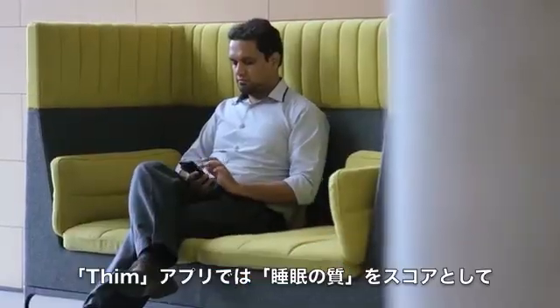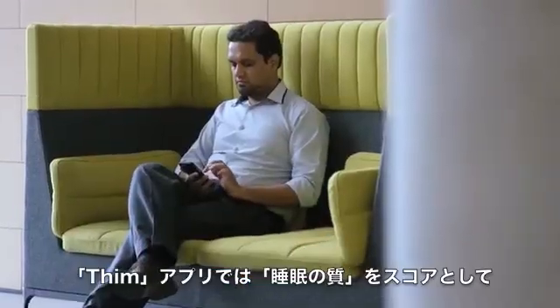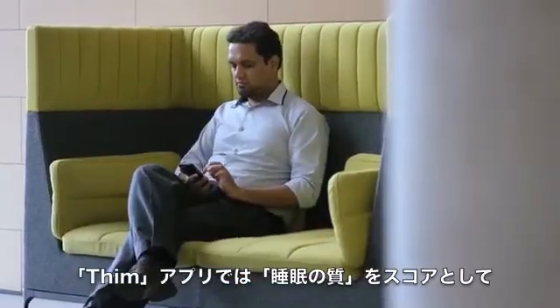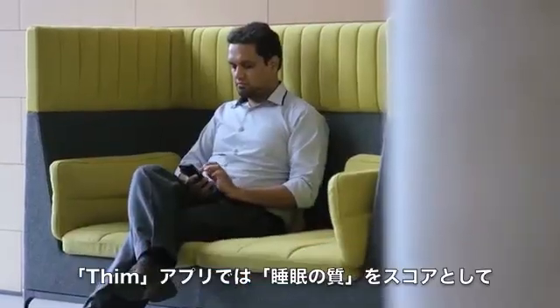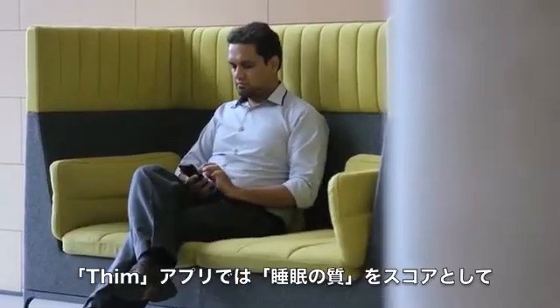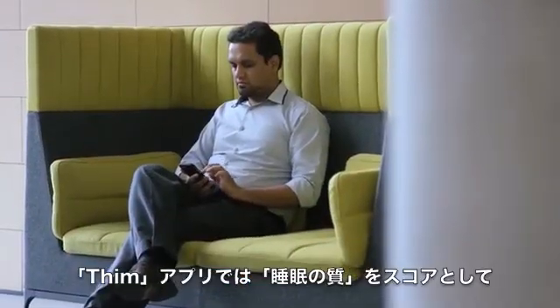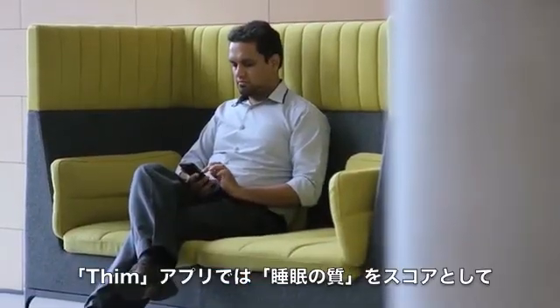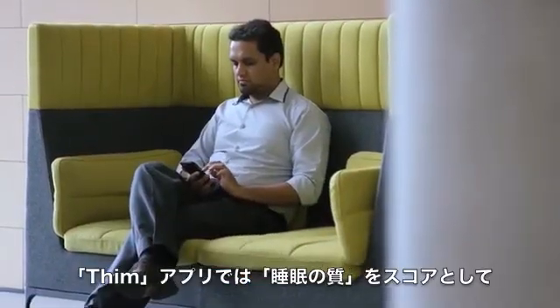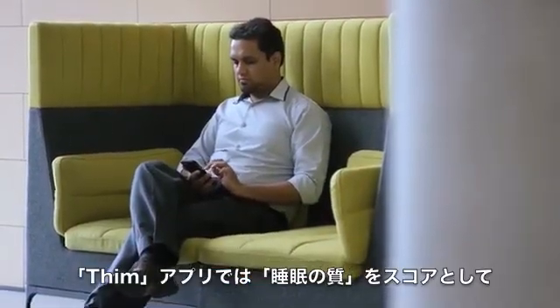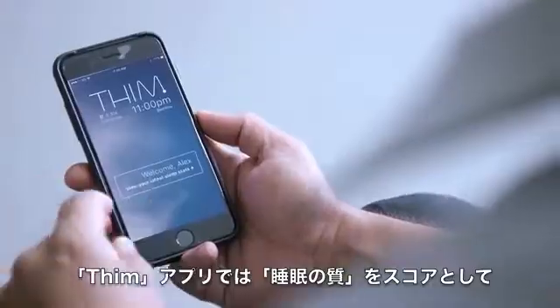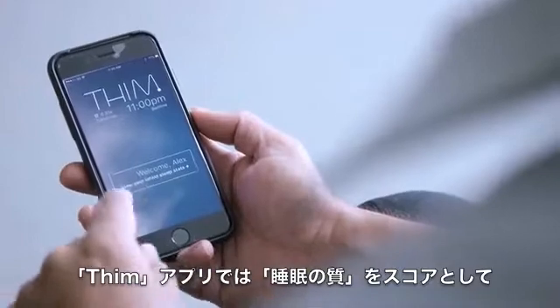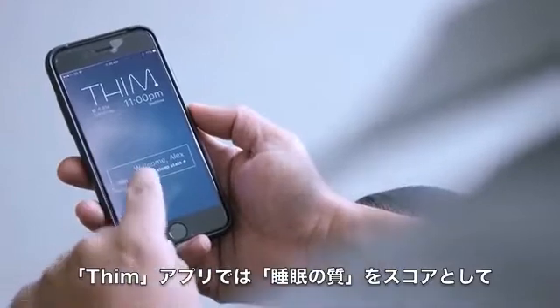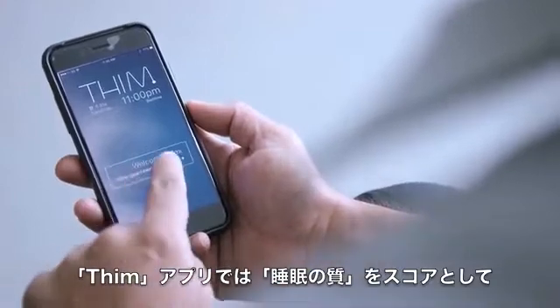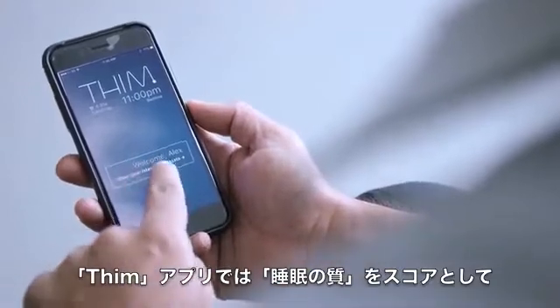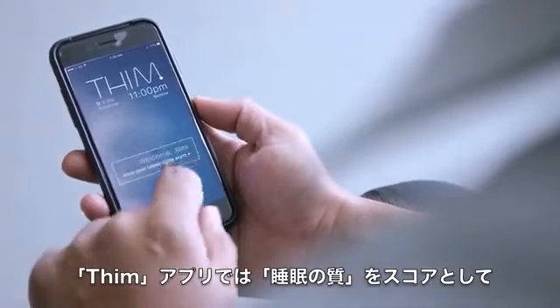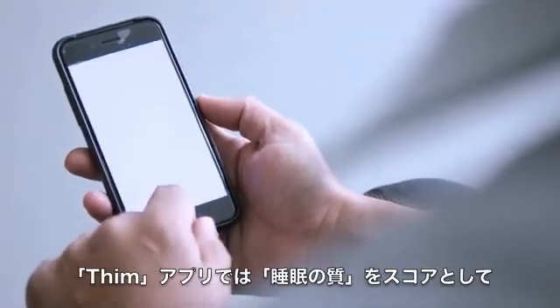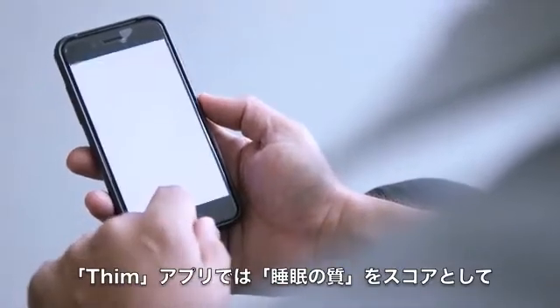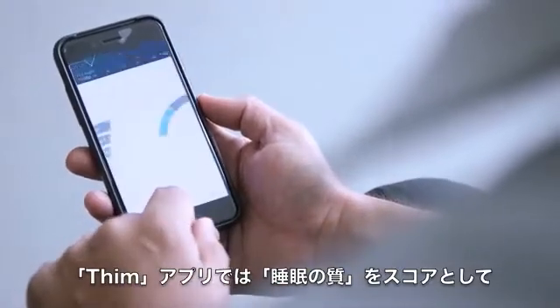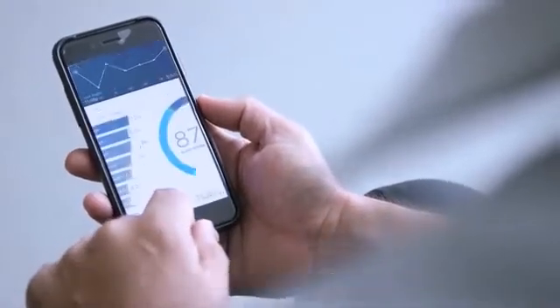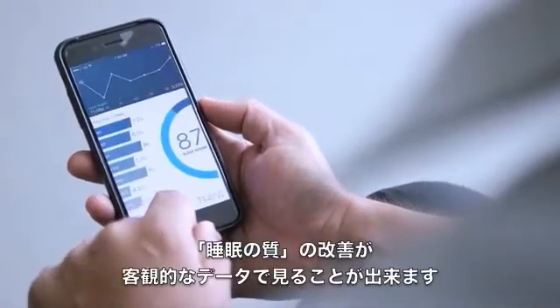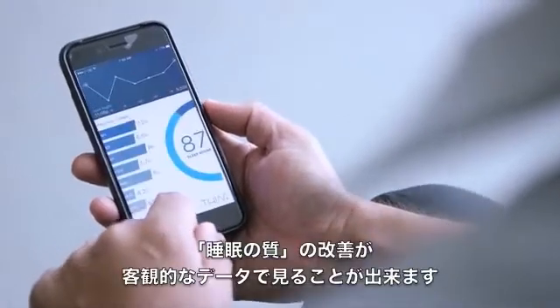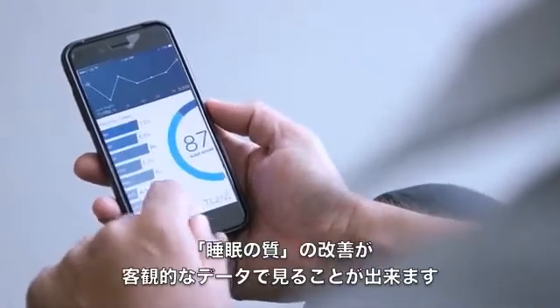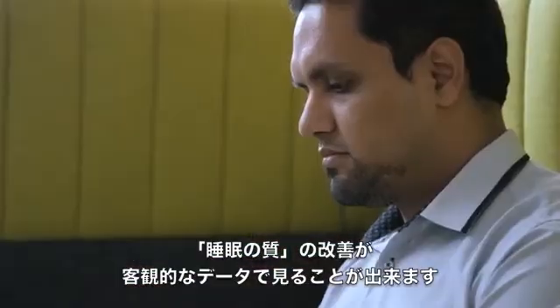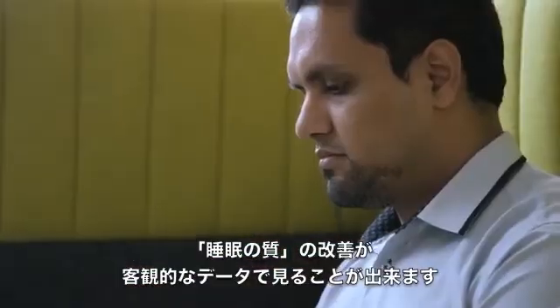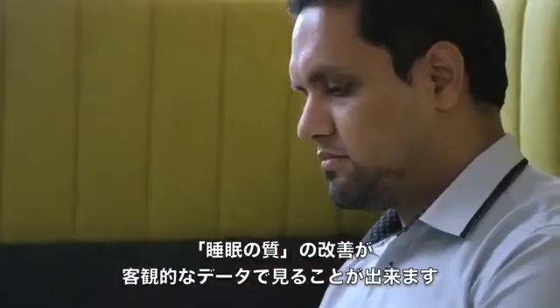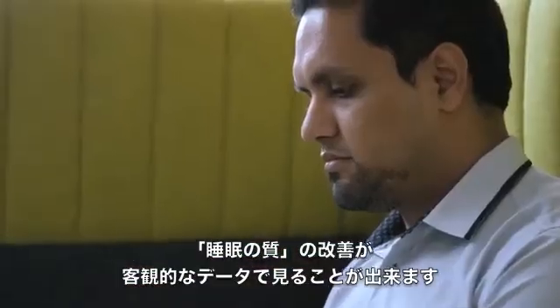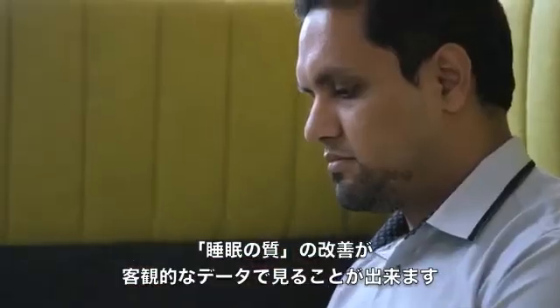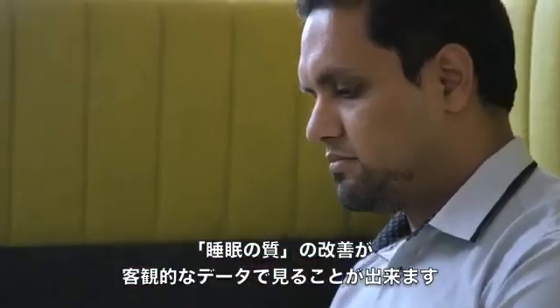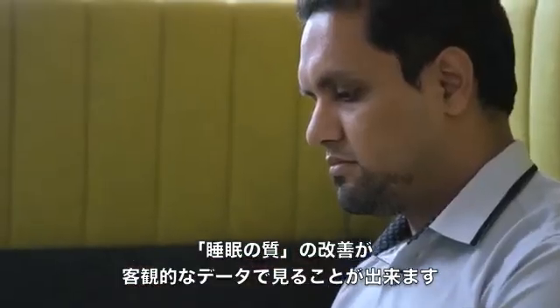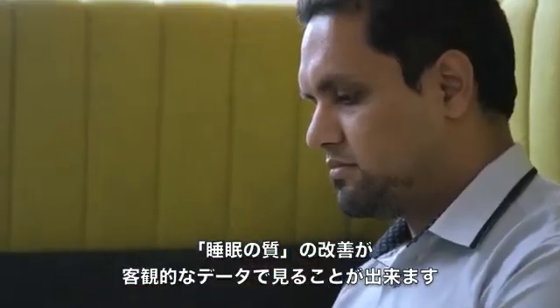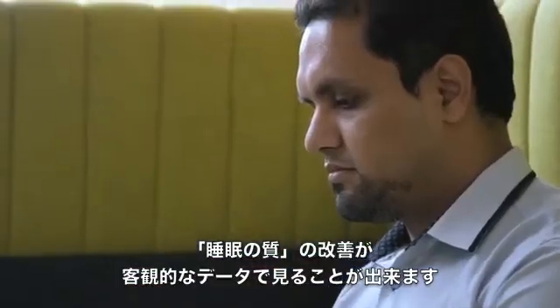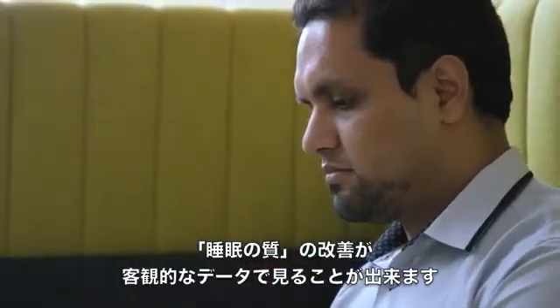Thim also collects your sleep data and provides your sleep score so that over time you can see how your sleep is improving.